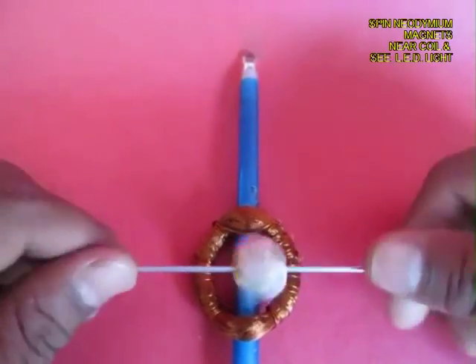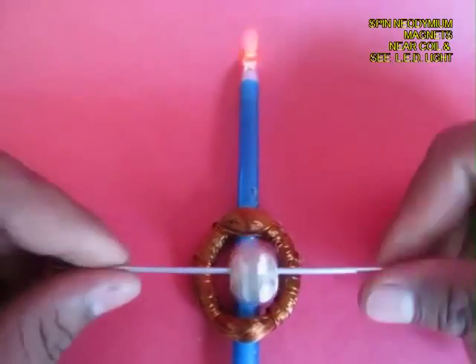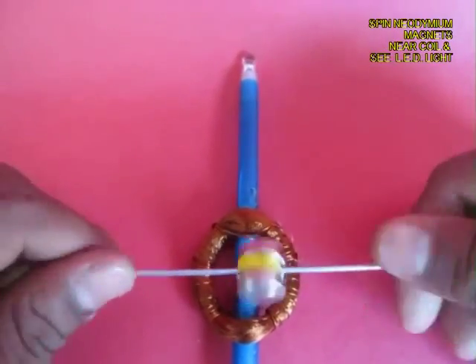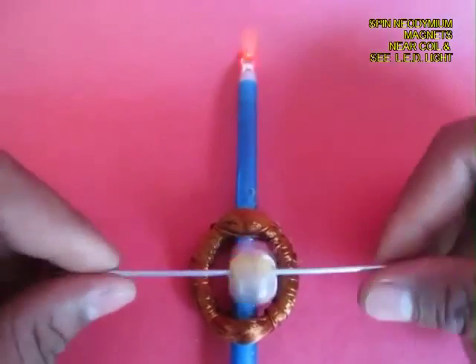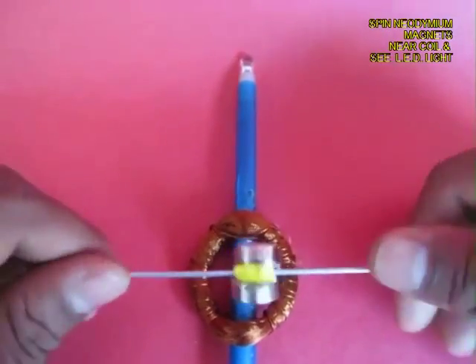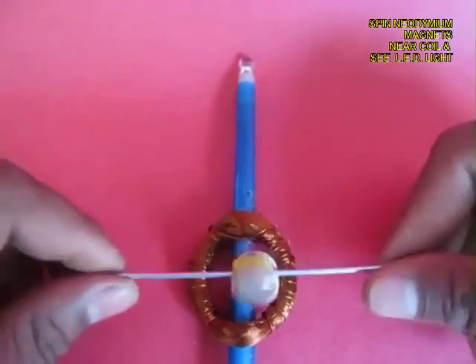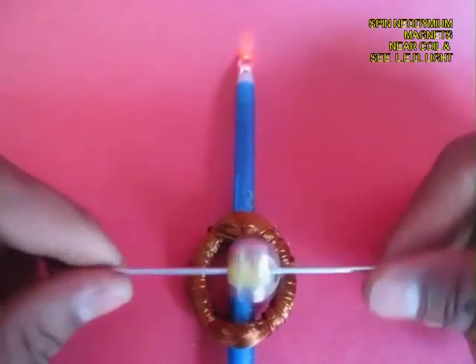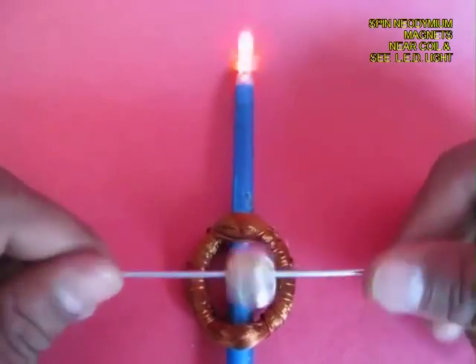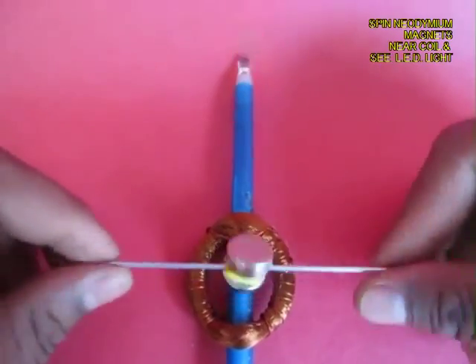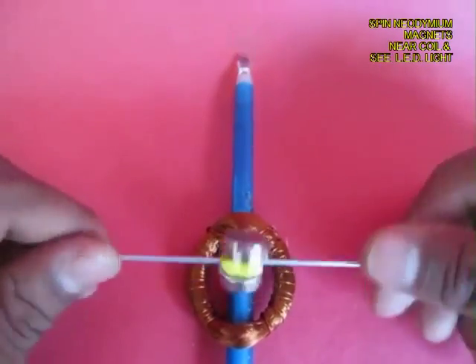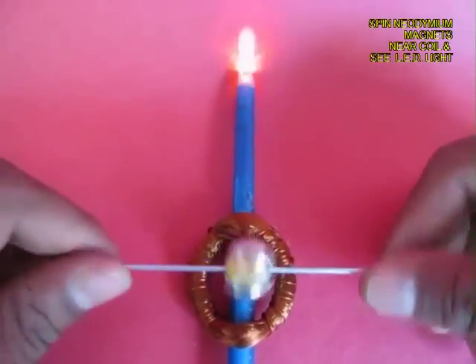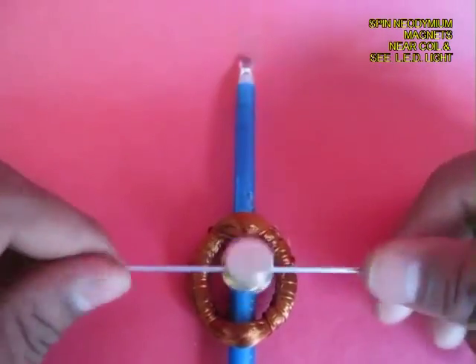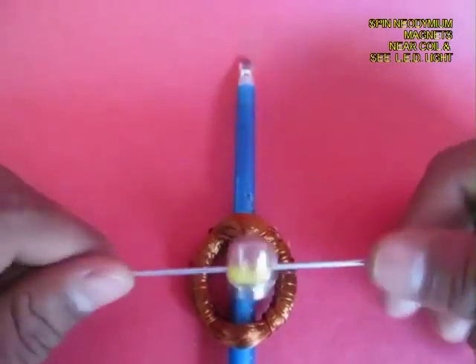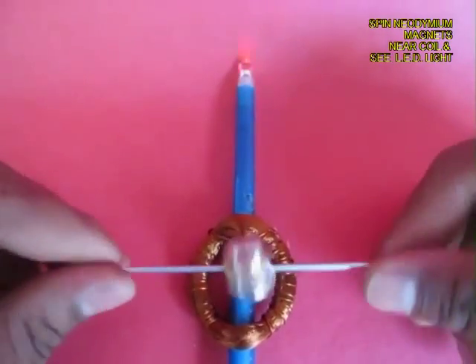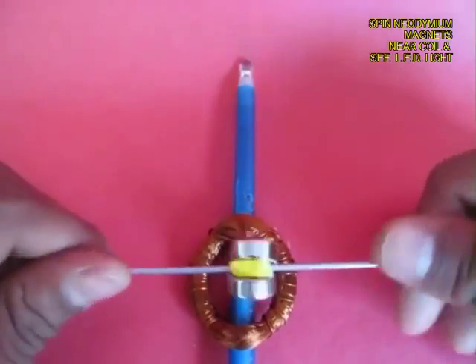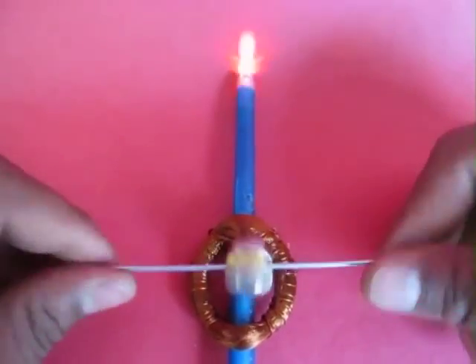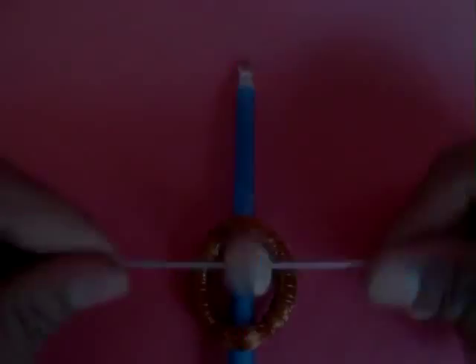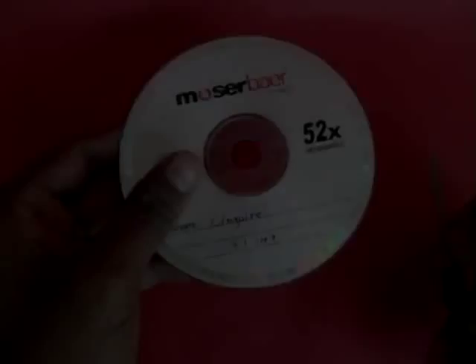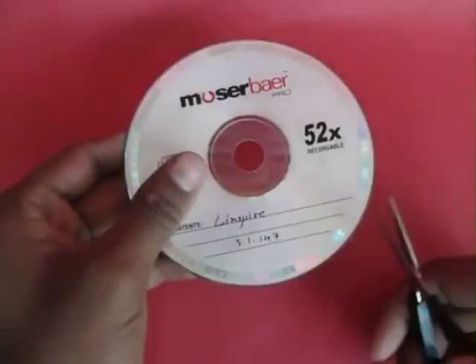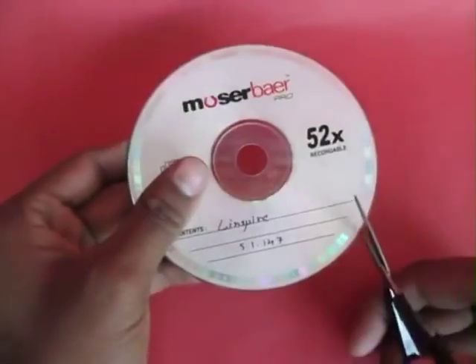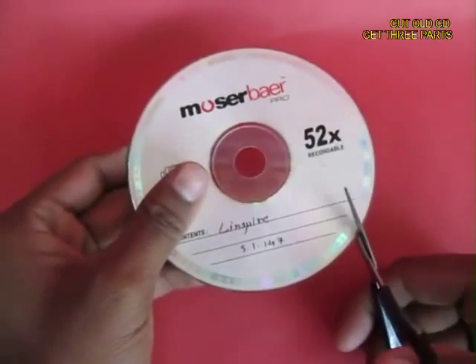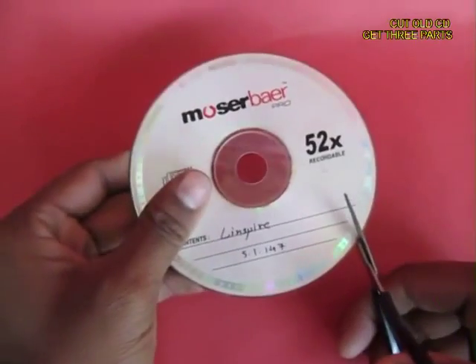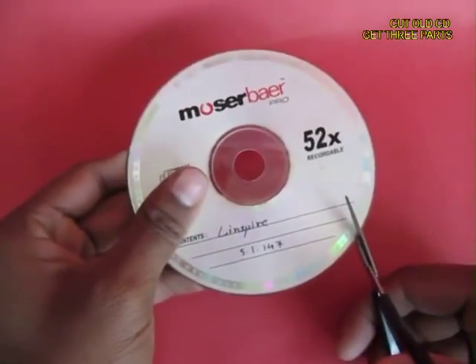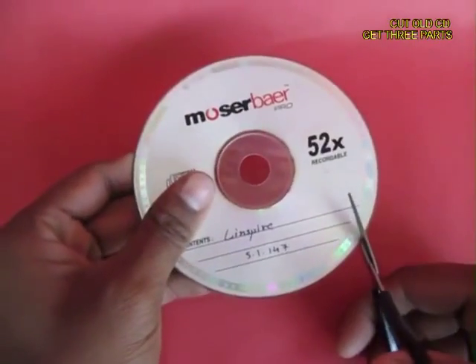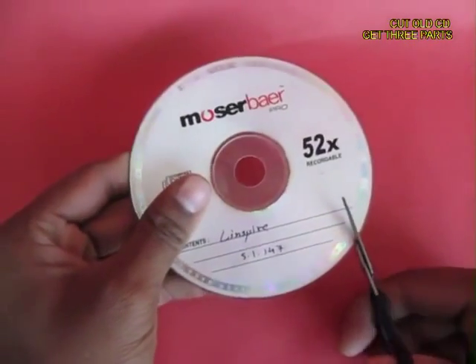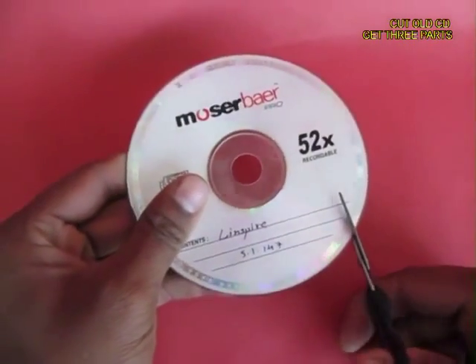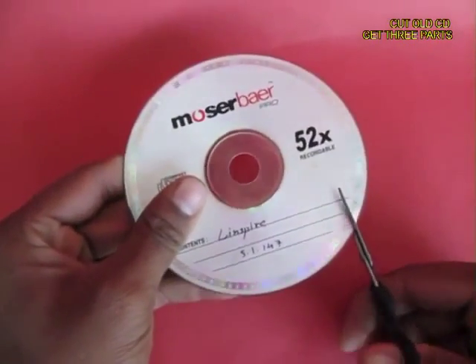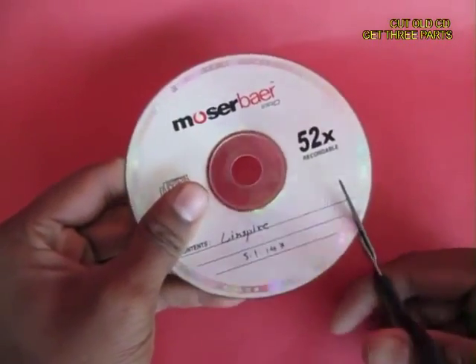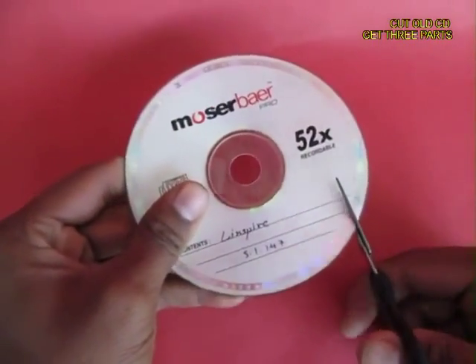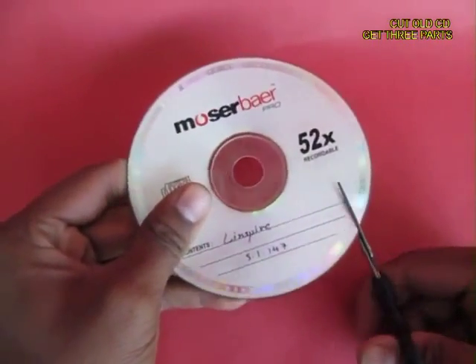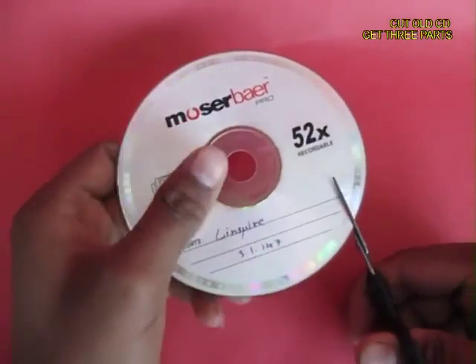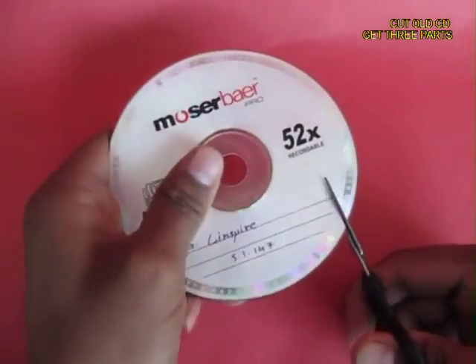Now if you spin two strong magnets near the coil, EMF would be generated and the LED would light up.